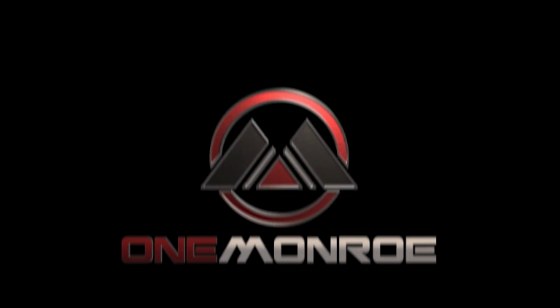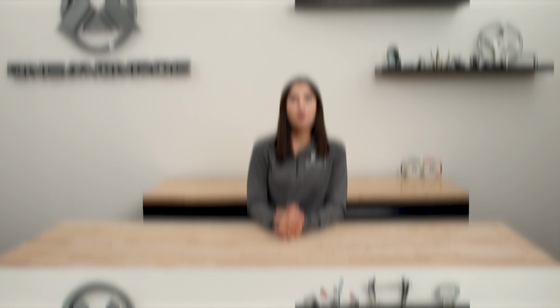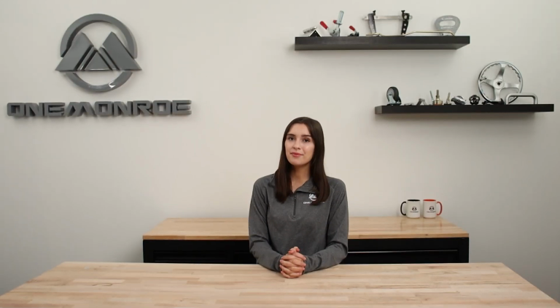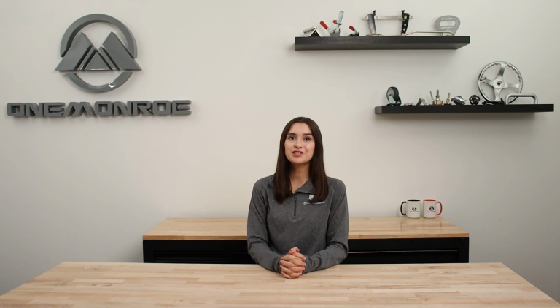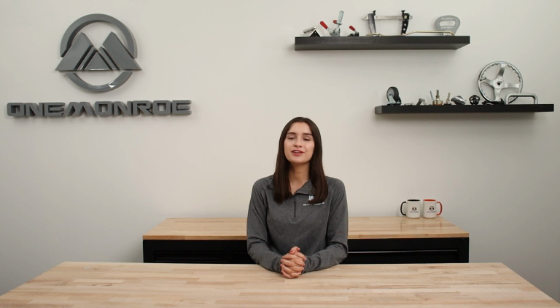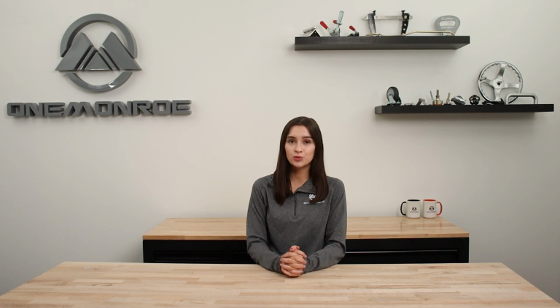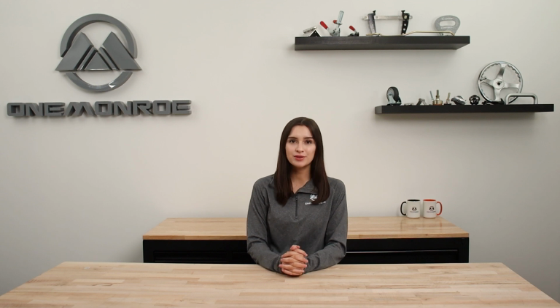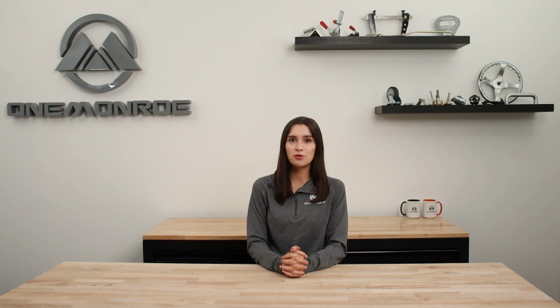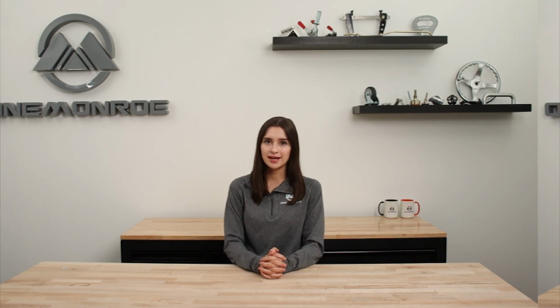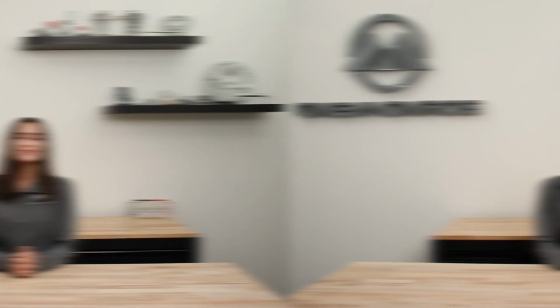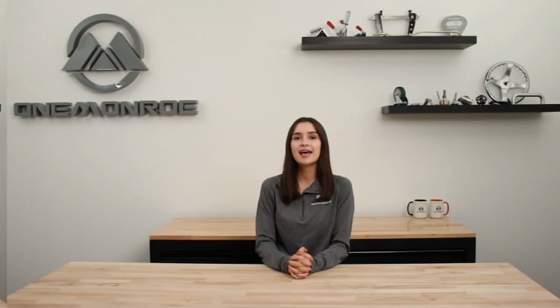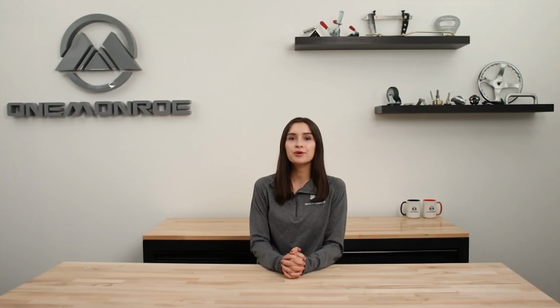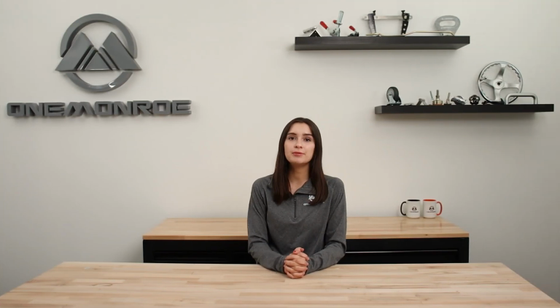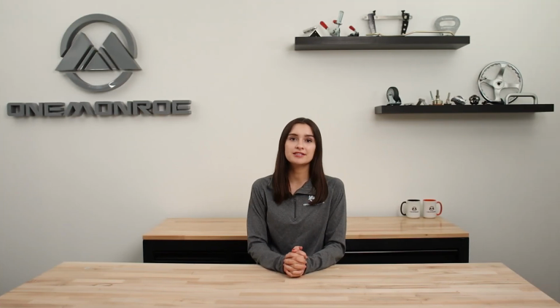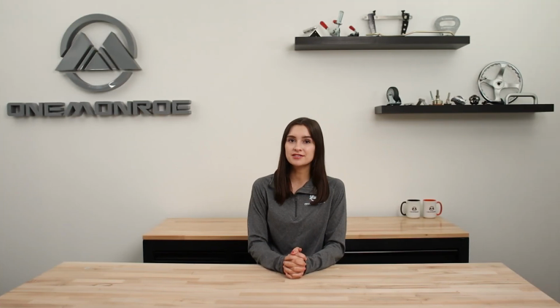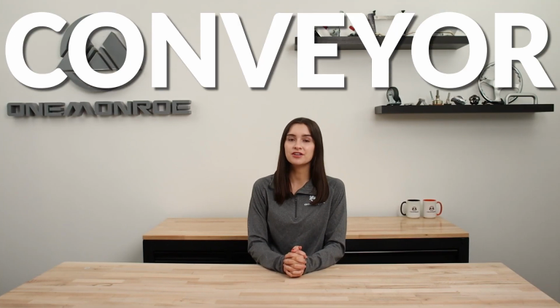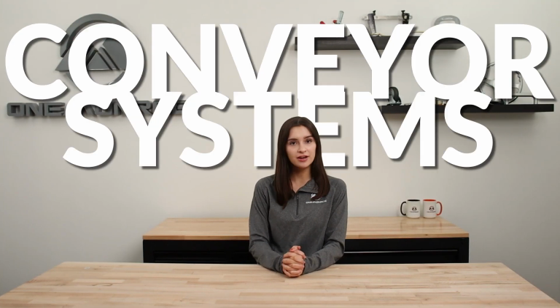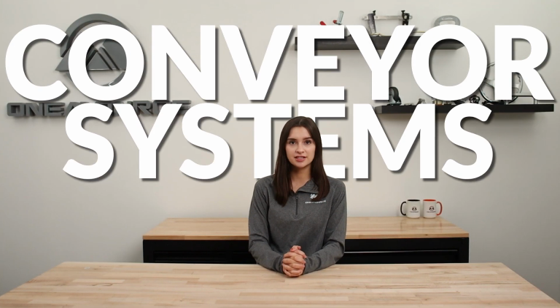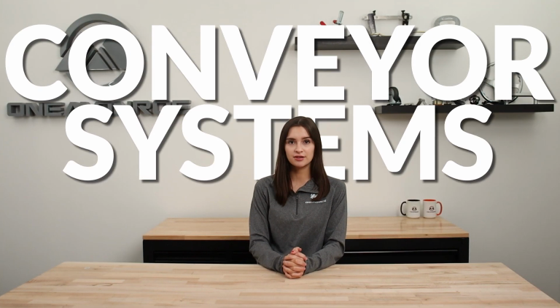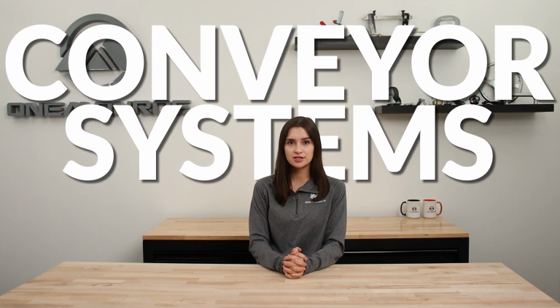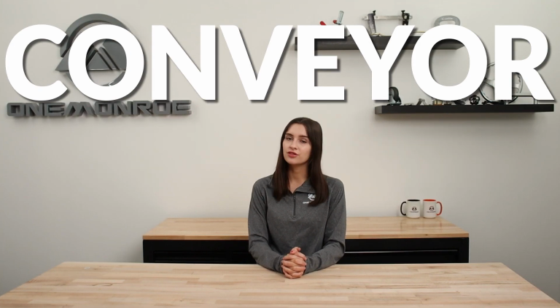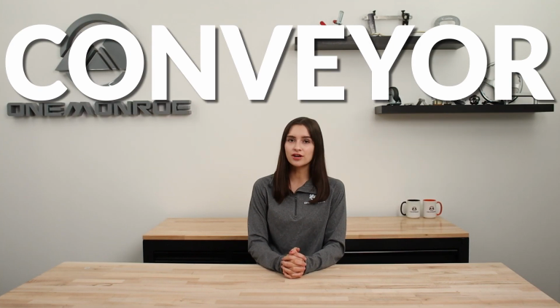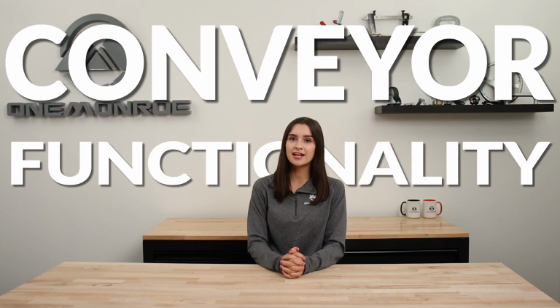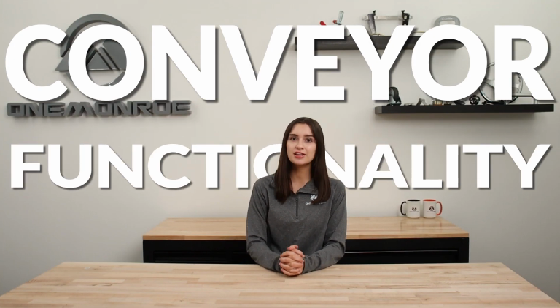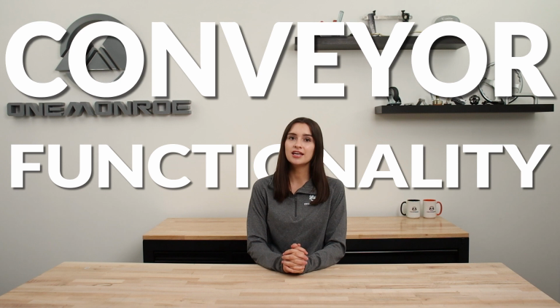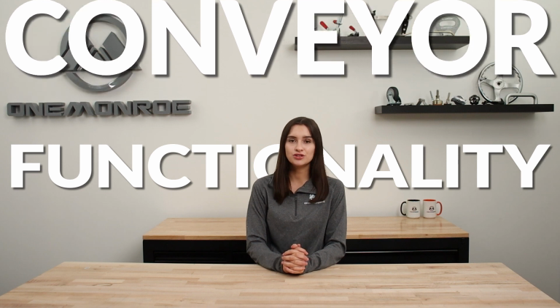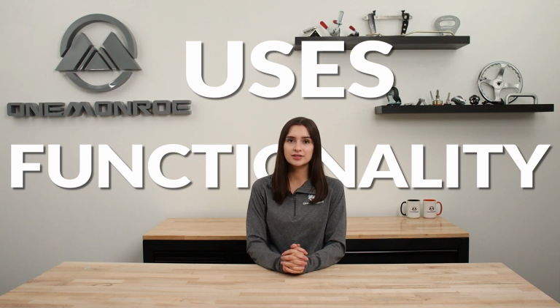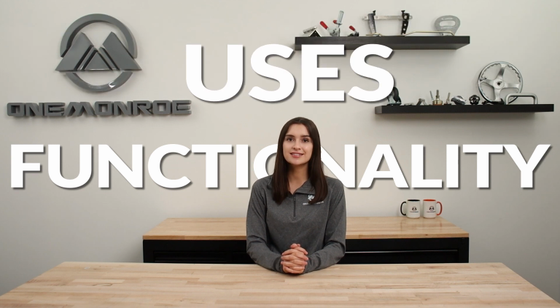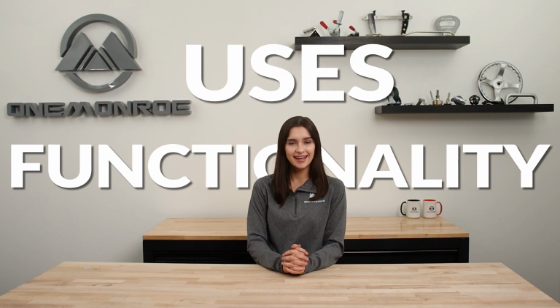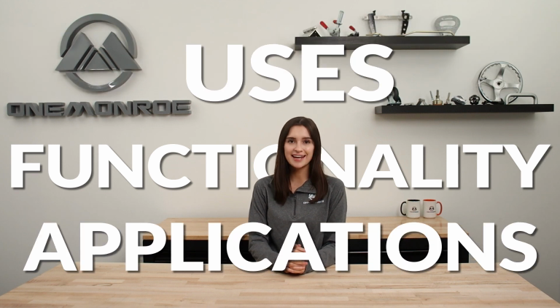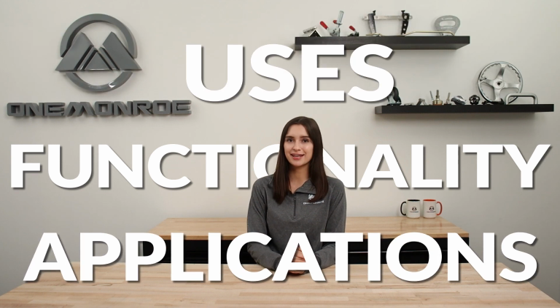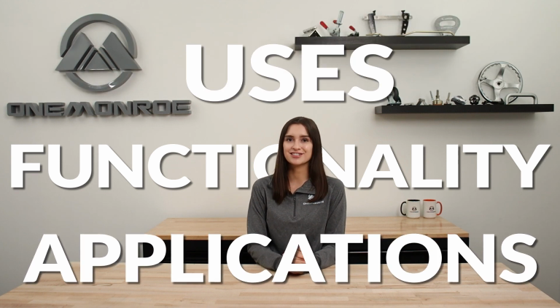Welcome back to another One Monroe Minute. Today we're going to be discussing conveyor systems, their functionality, uses, and applications.